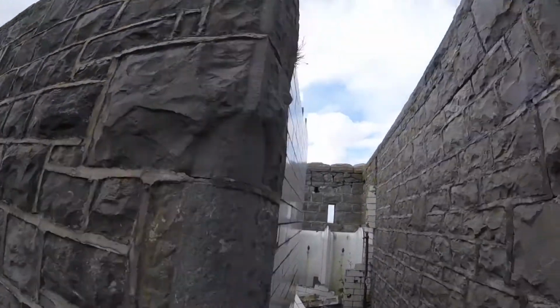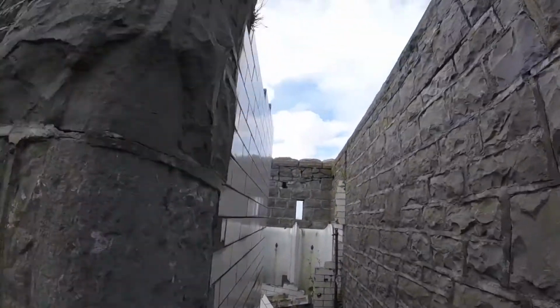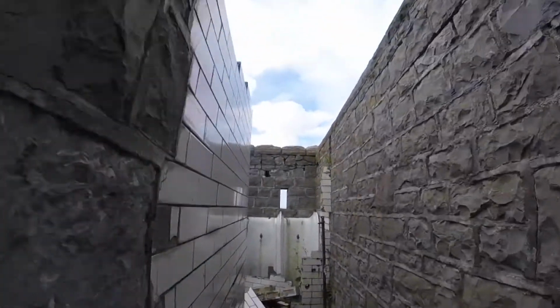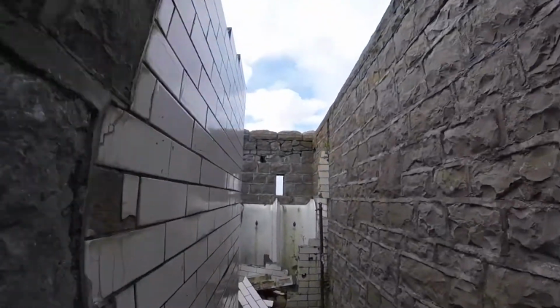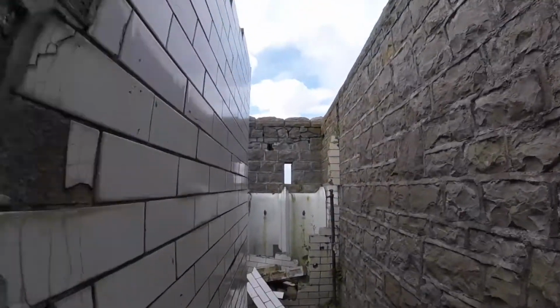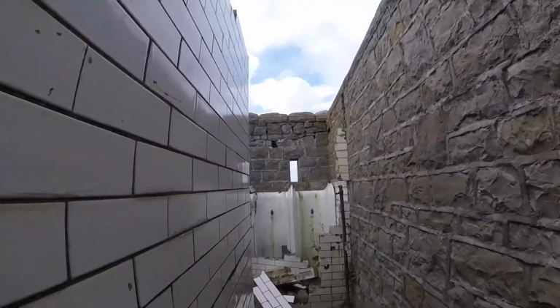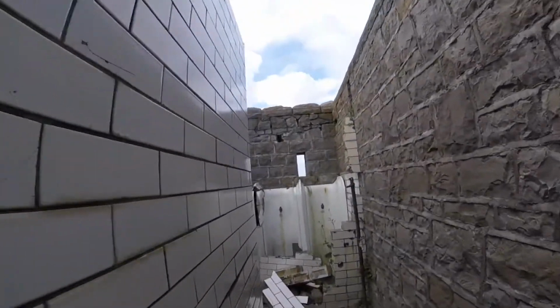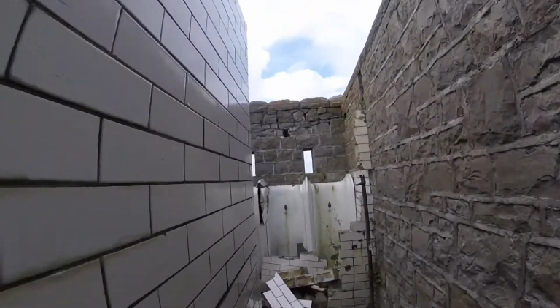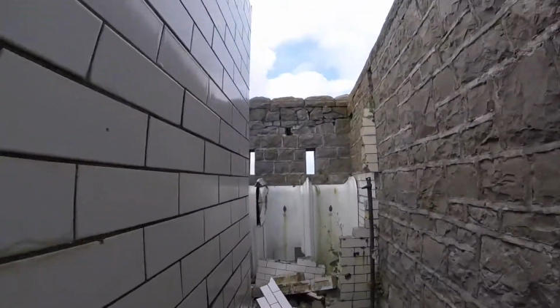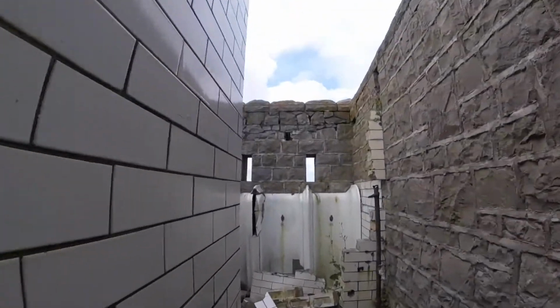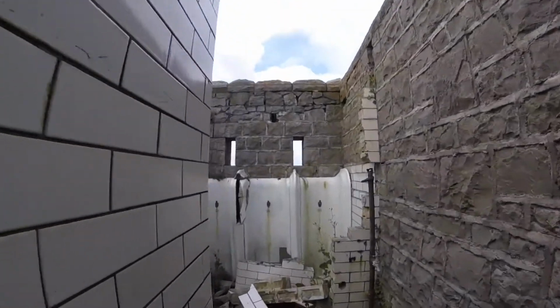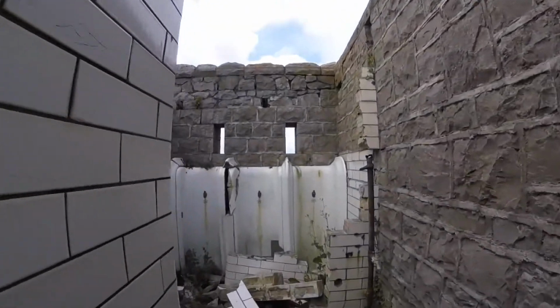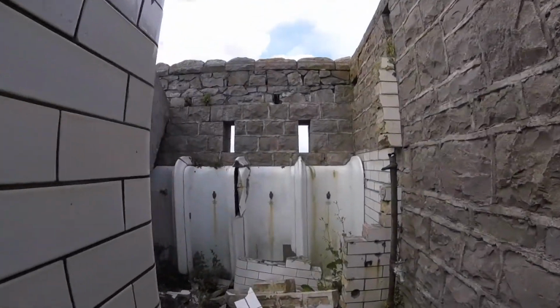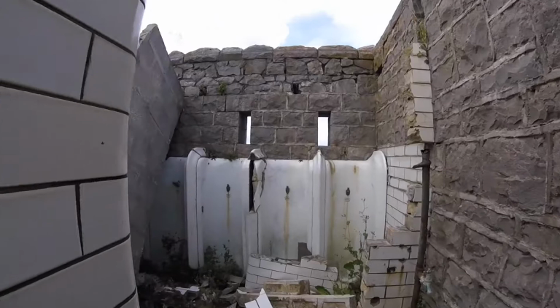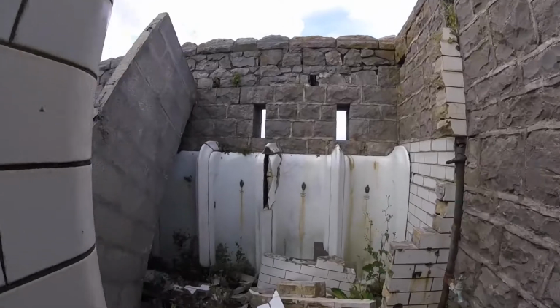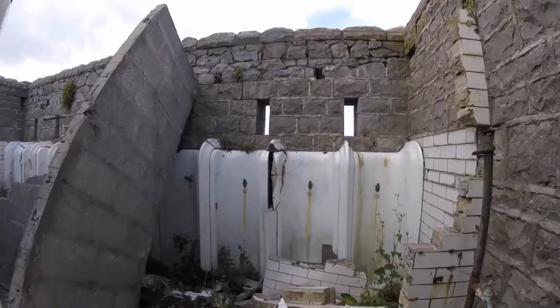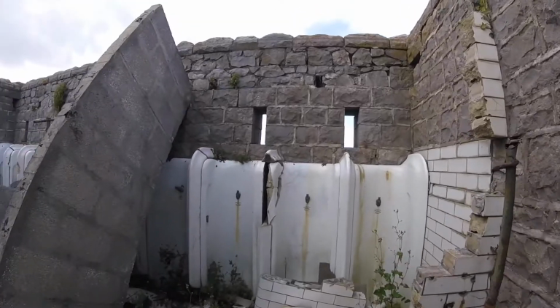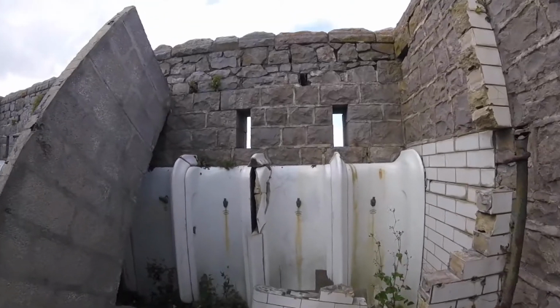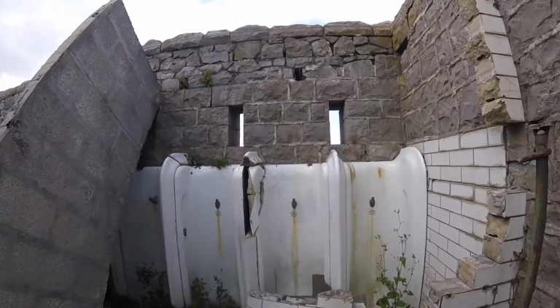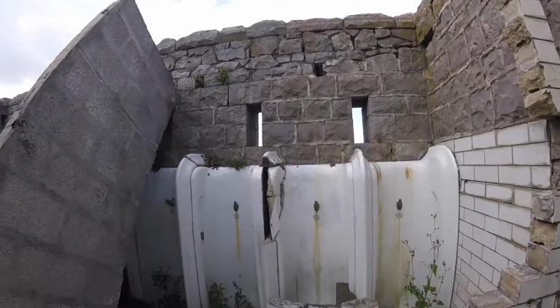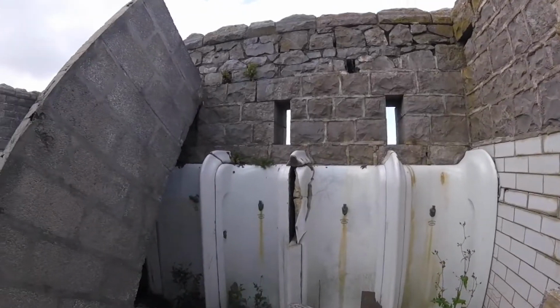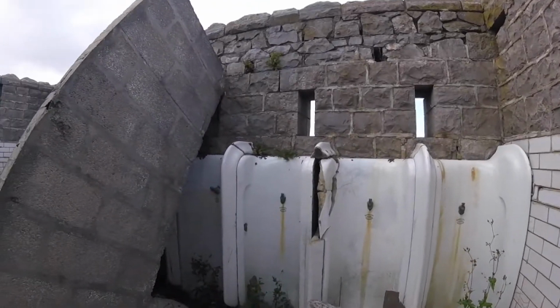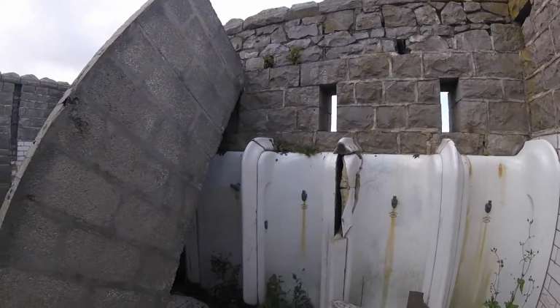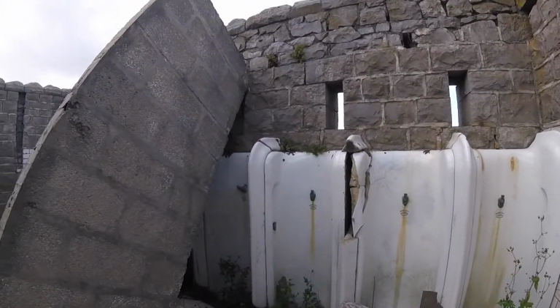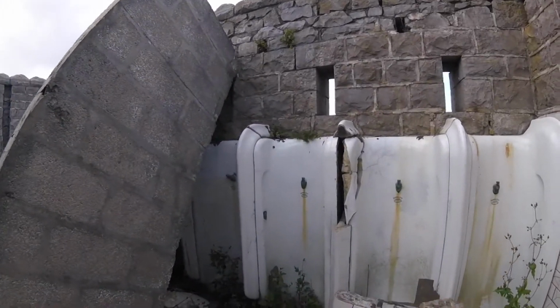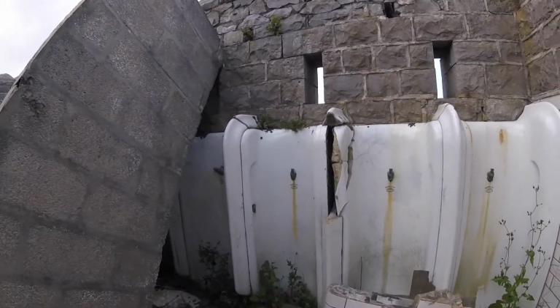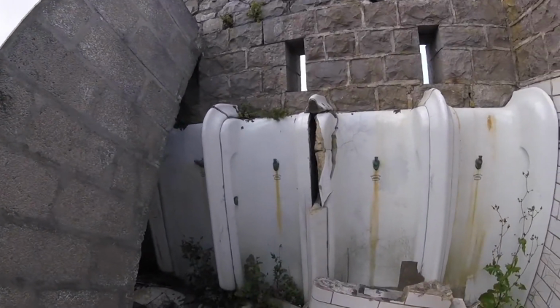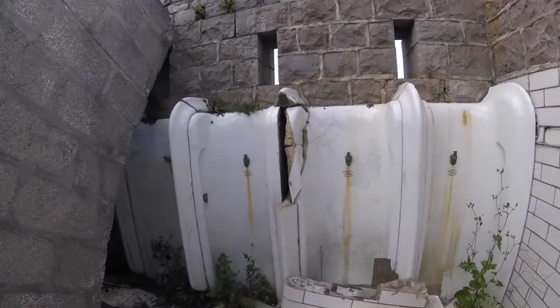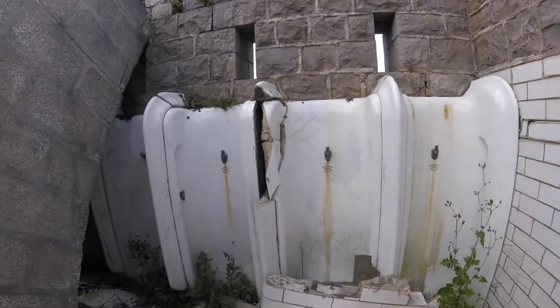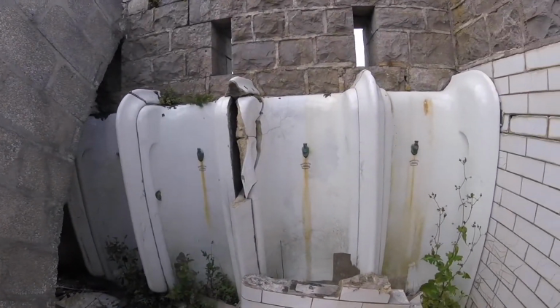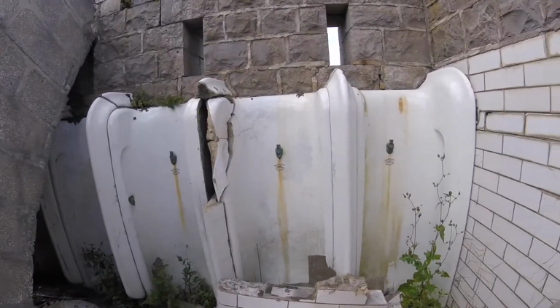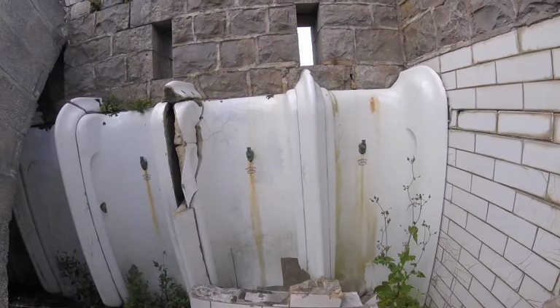The old gents' toilets. God, they're ancient. Oh my God, look at them.